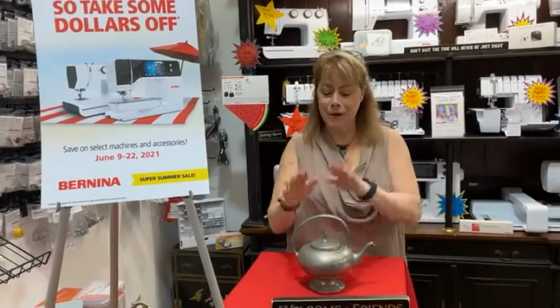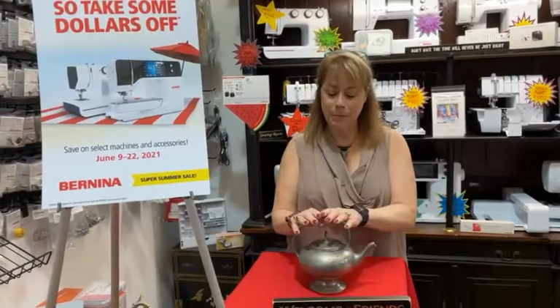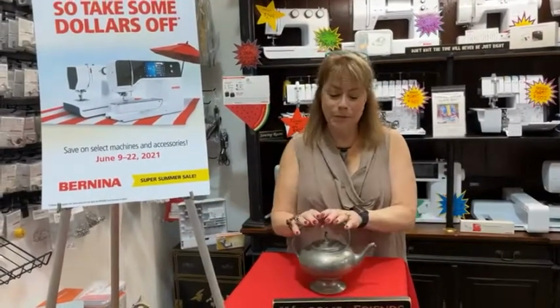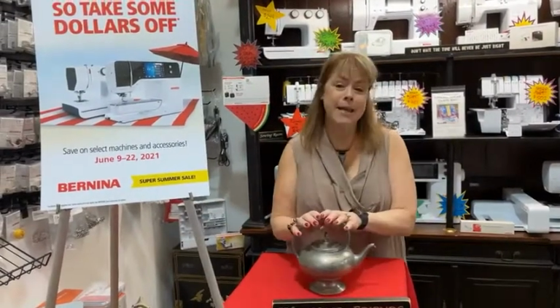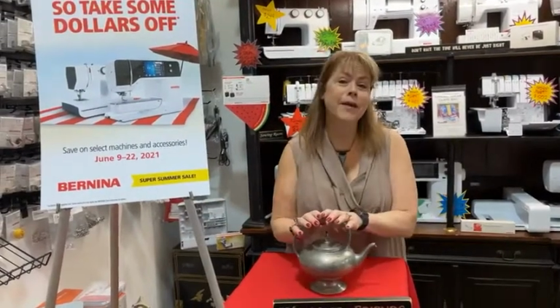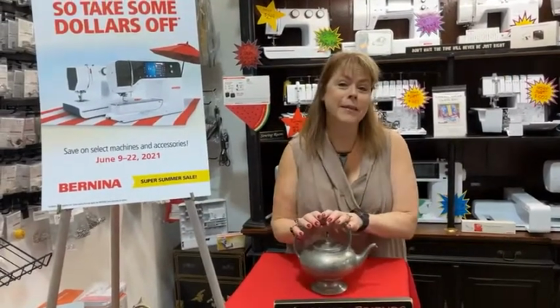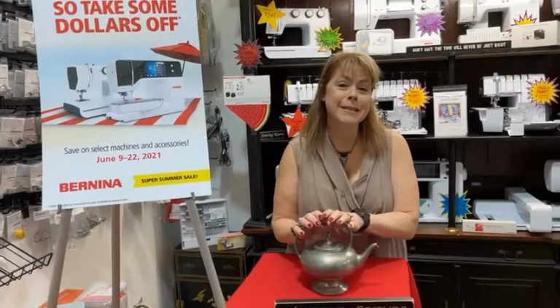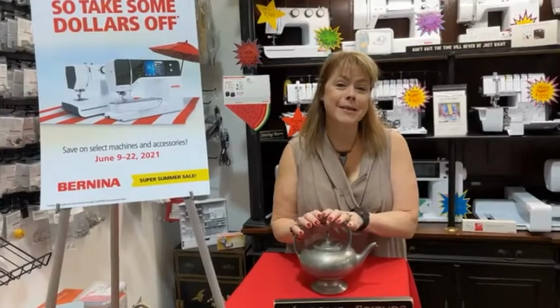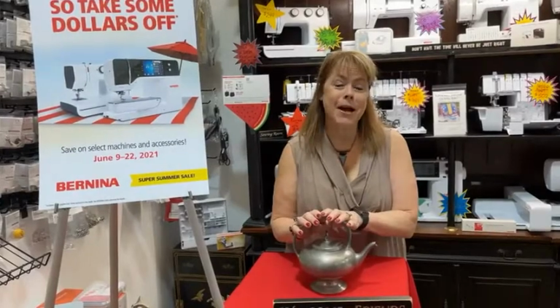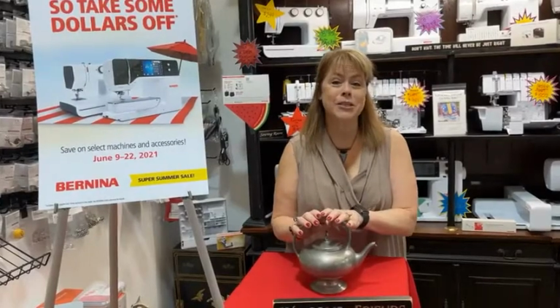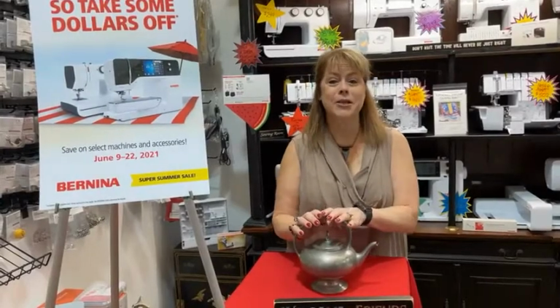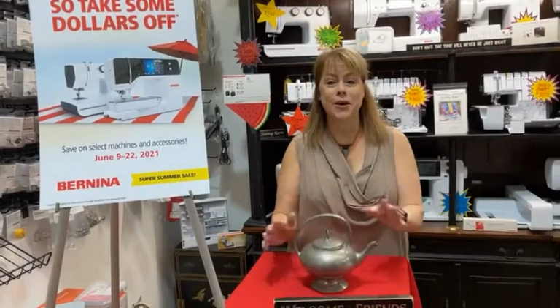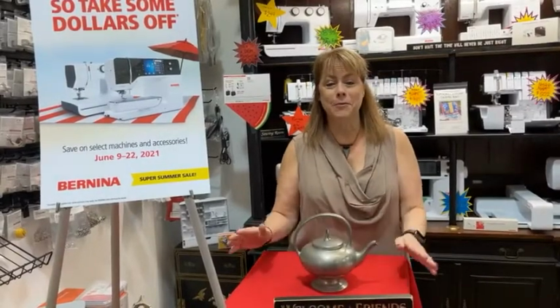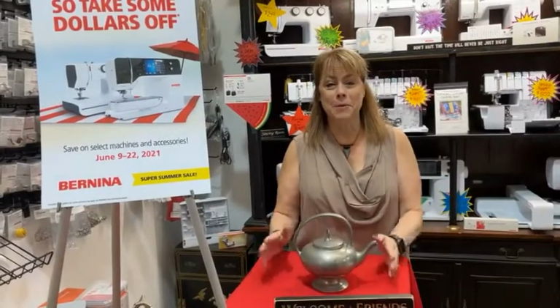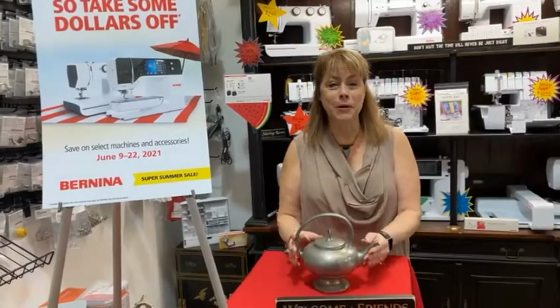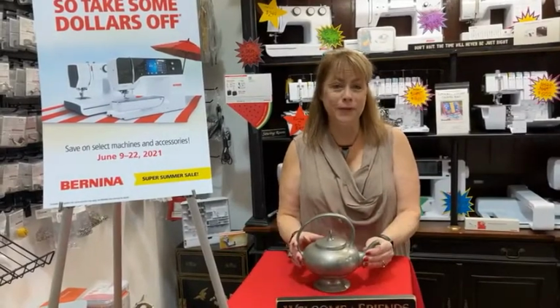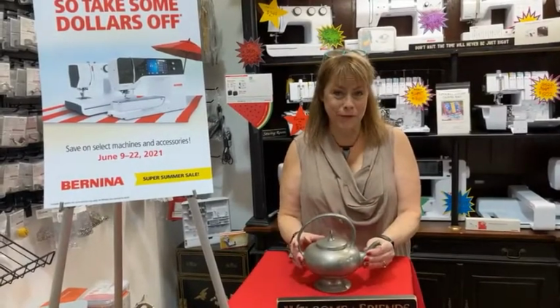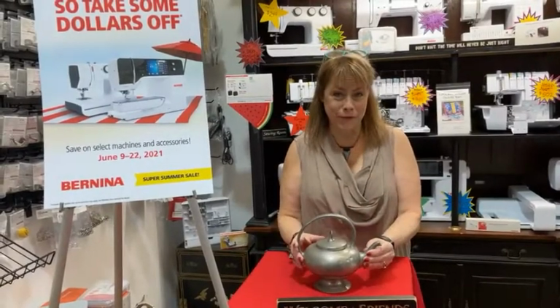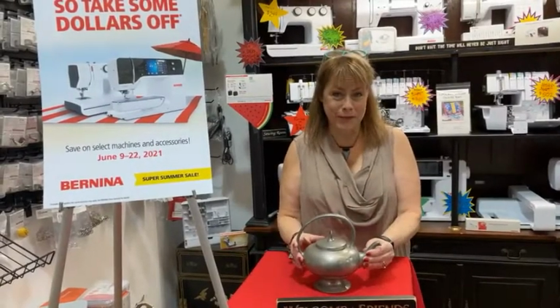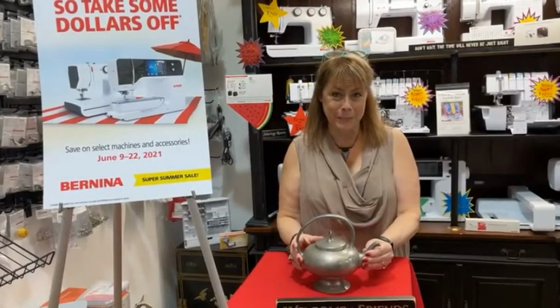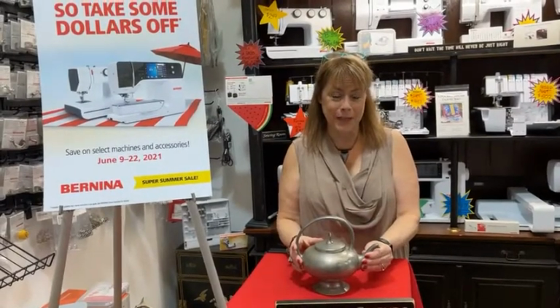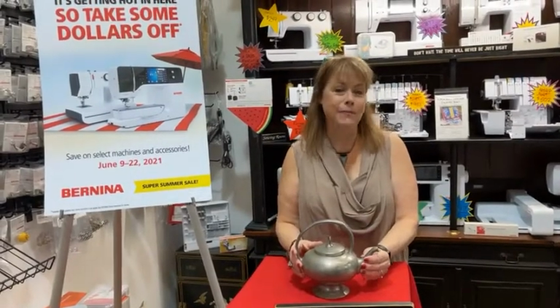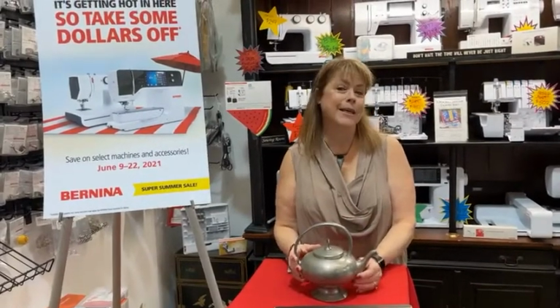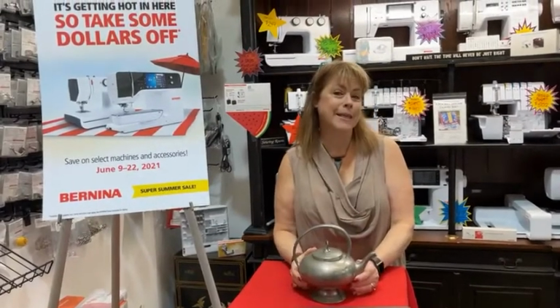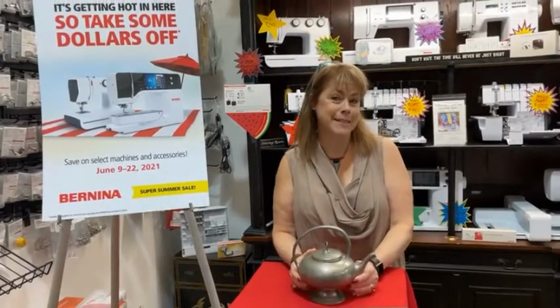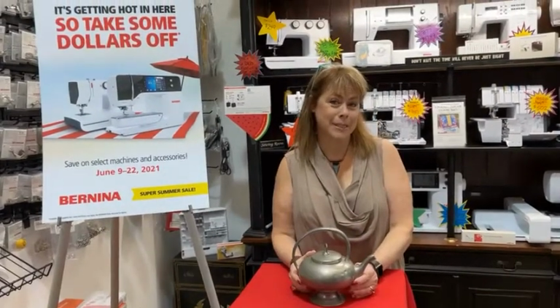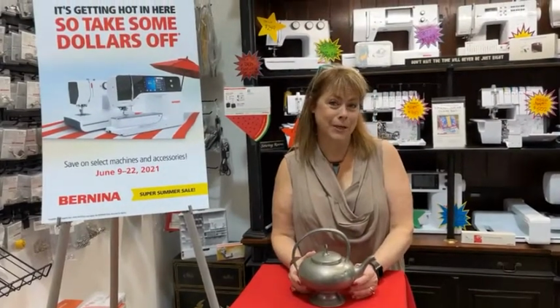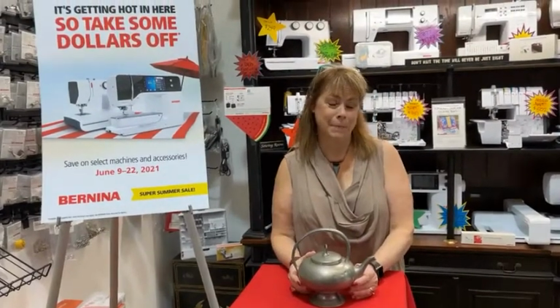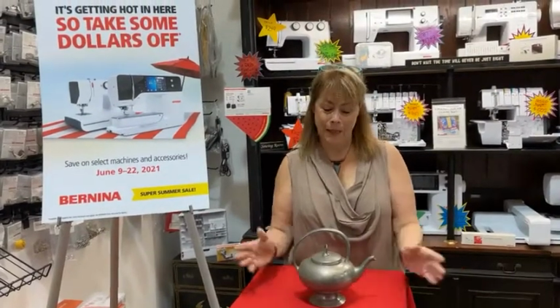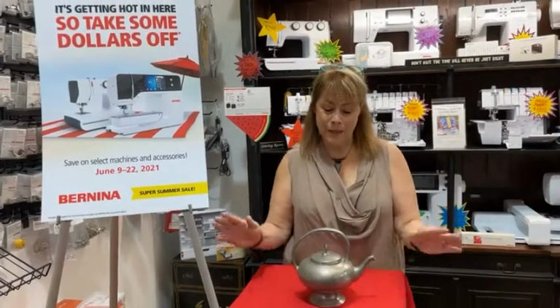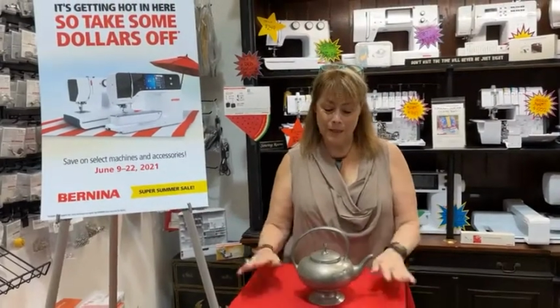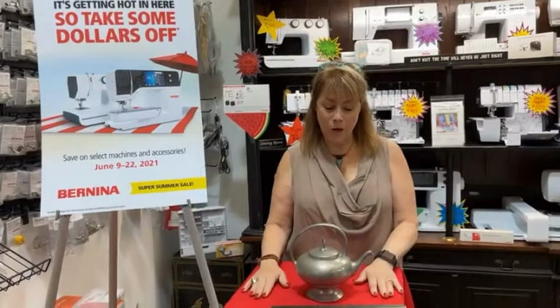They found this at an auction and thought it would be perfect for Facebook Live. I can't disagree.